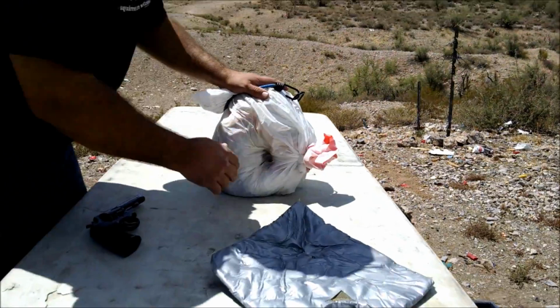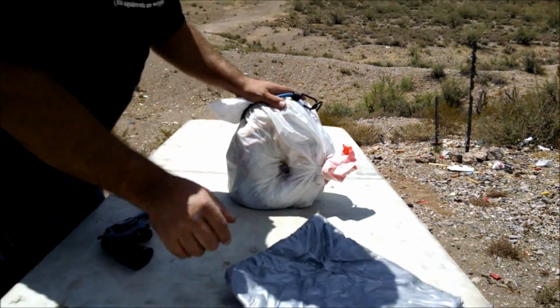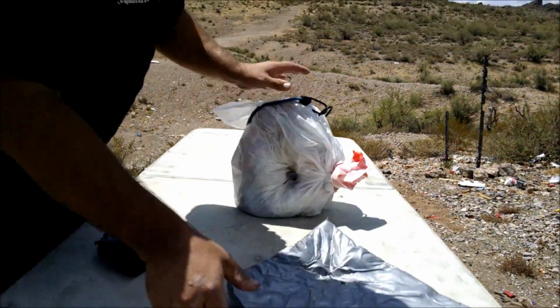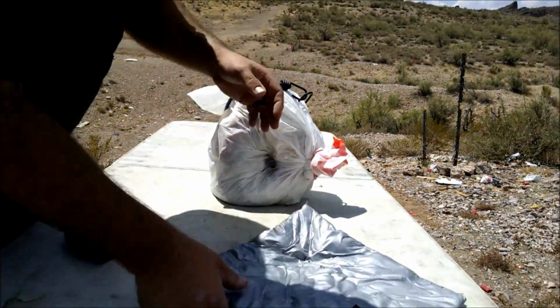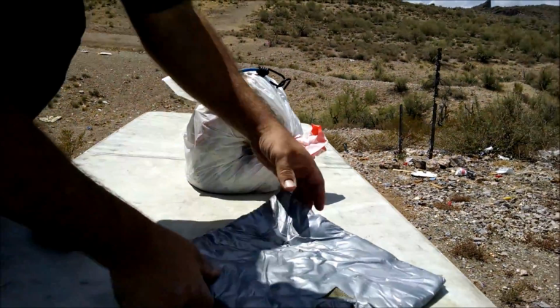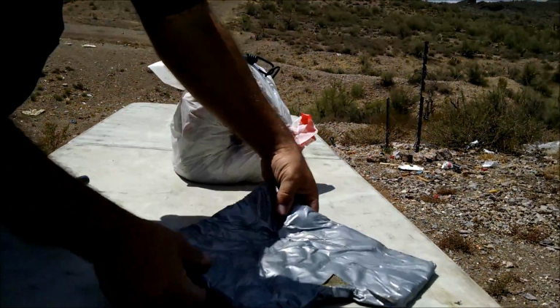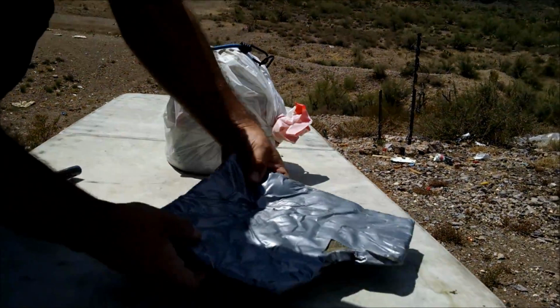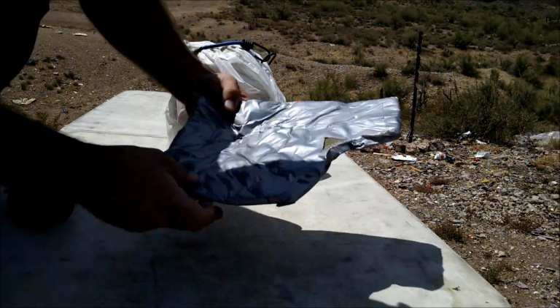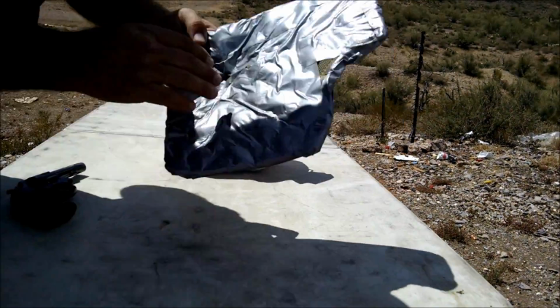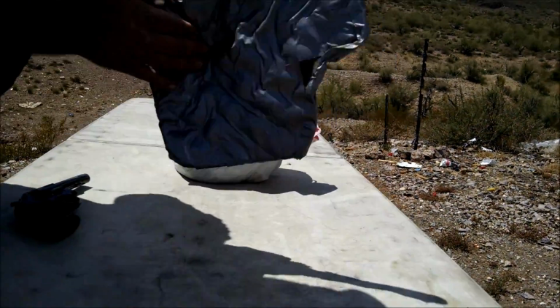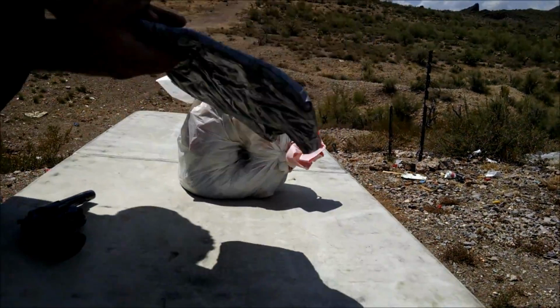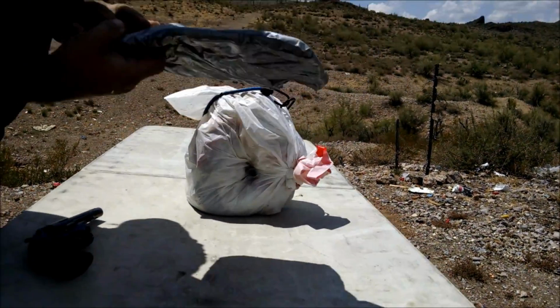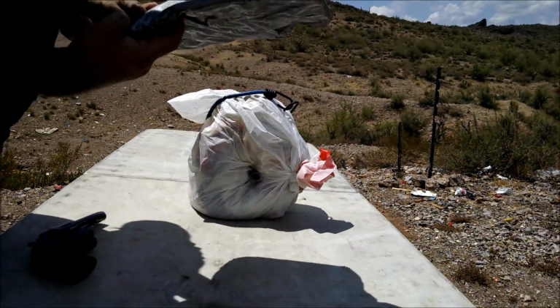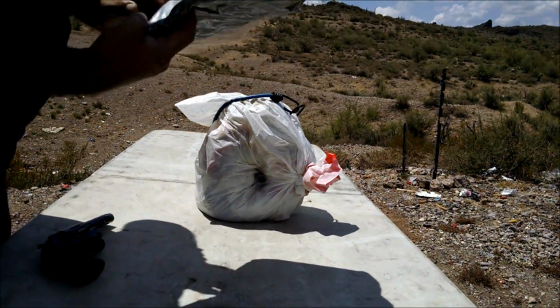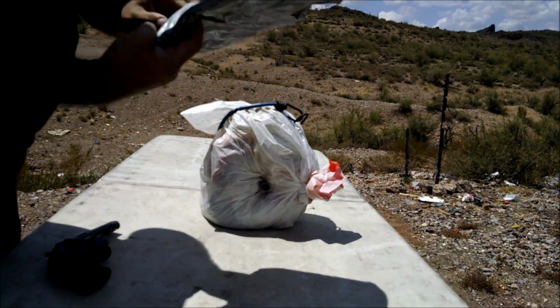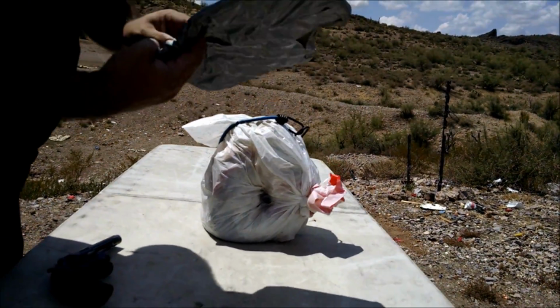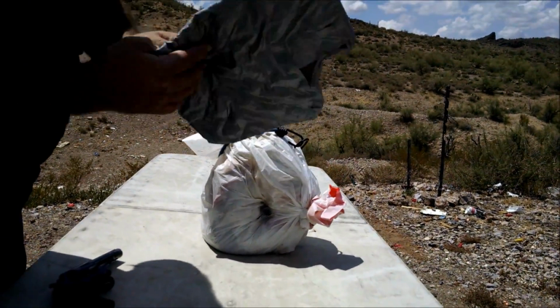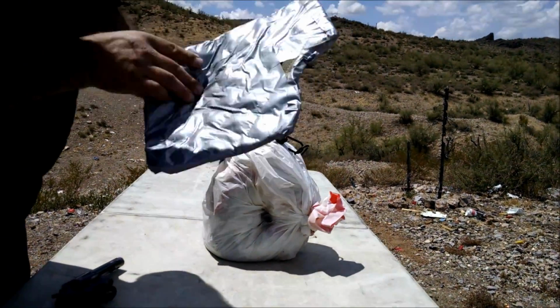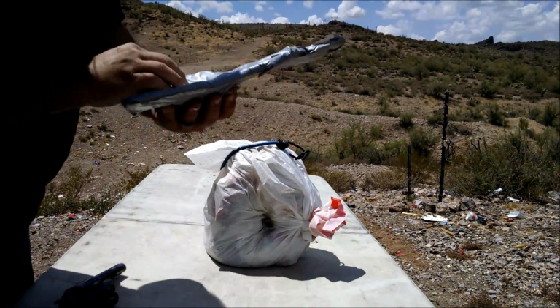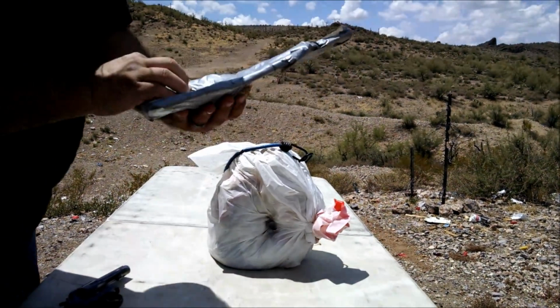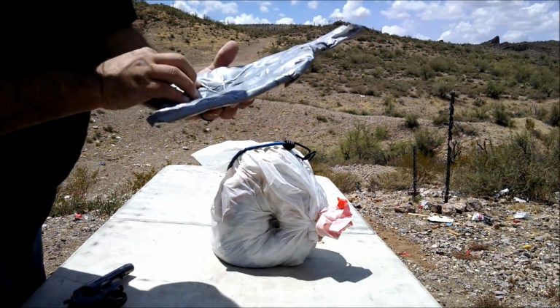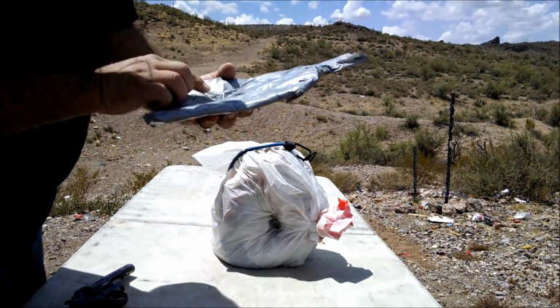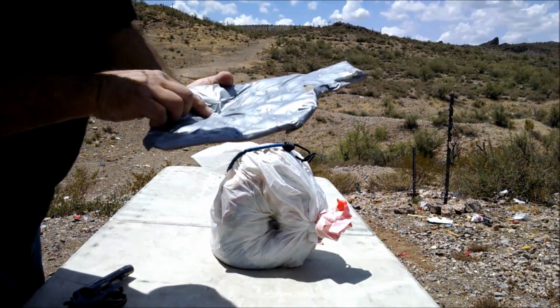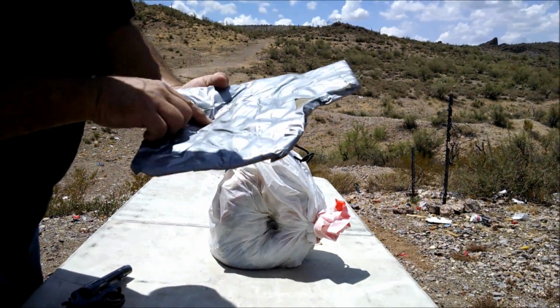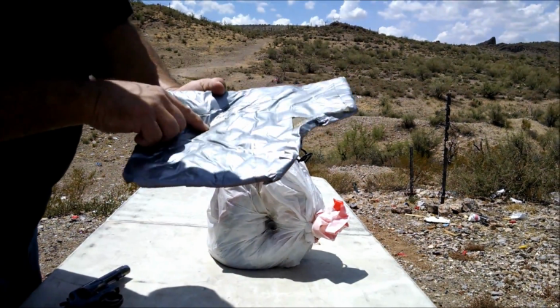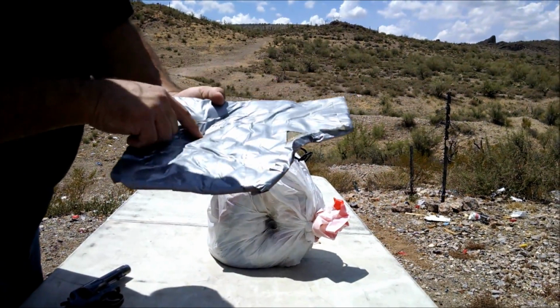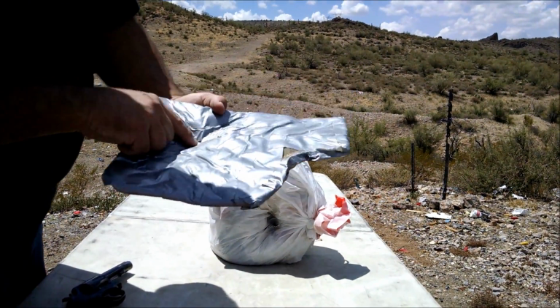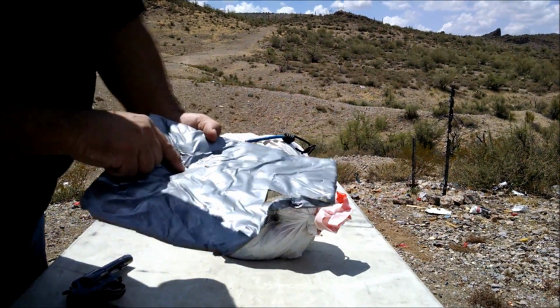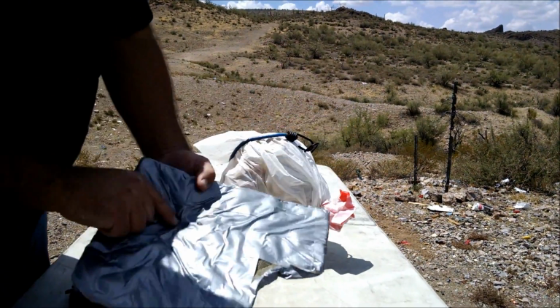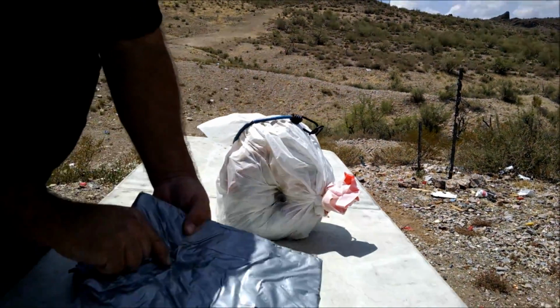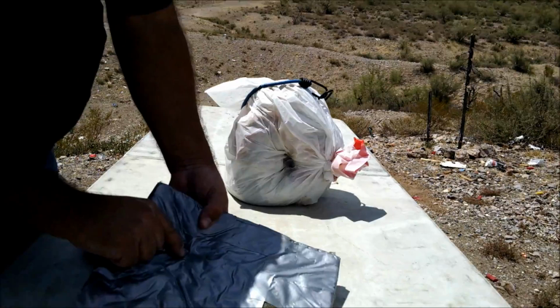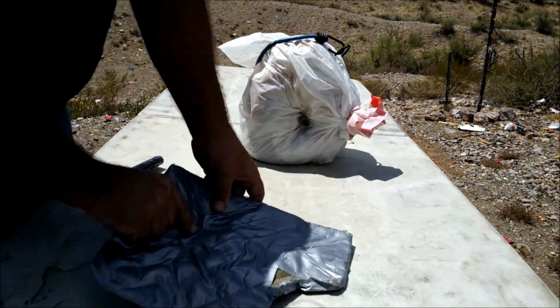It's a pretty deep dent. But yeah, there's the bullet right there.